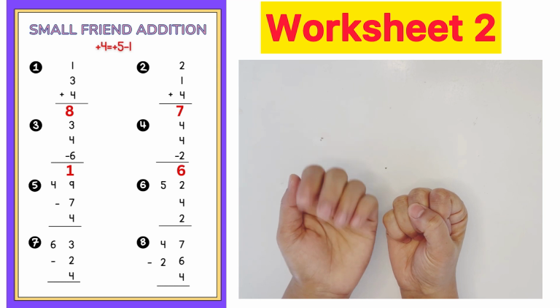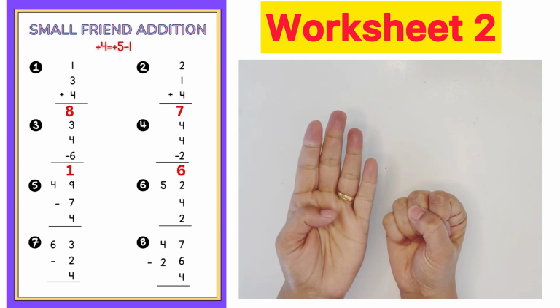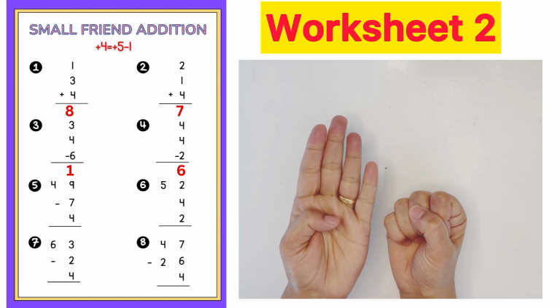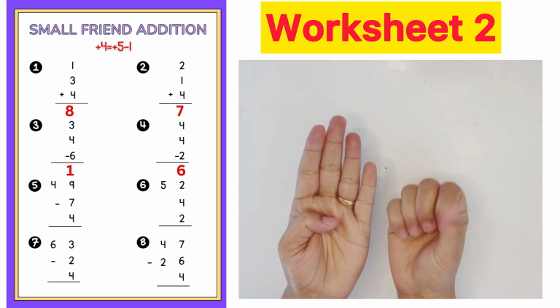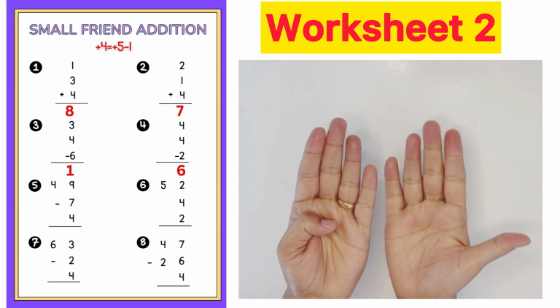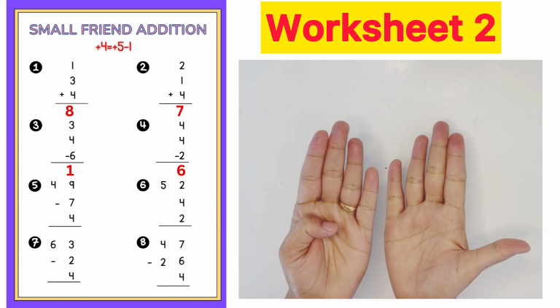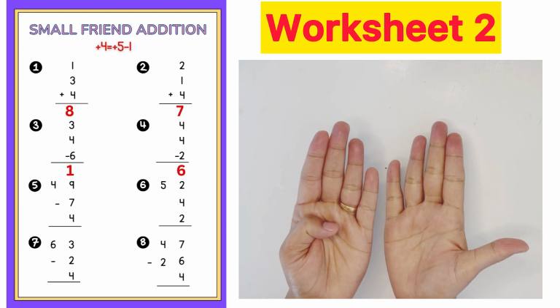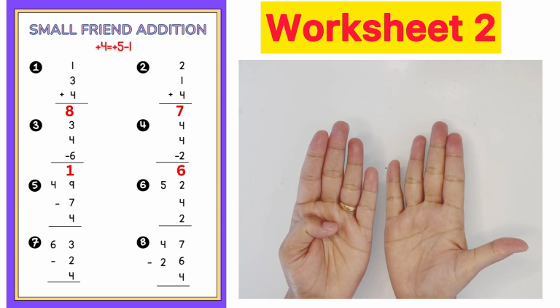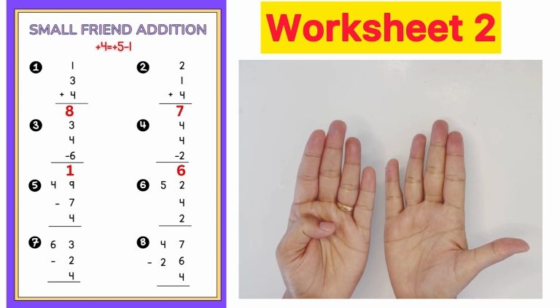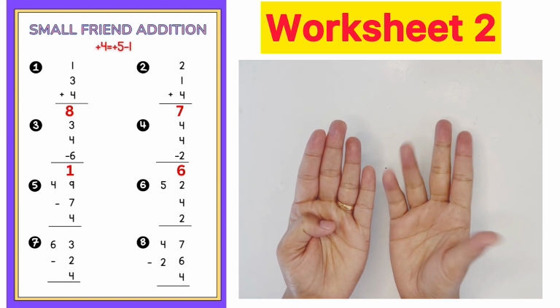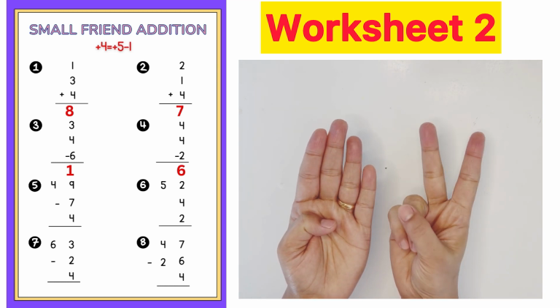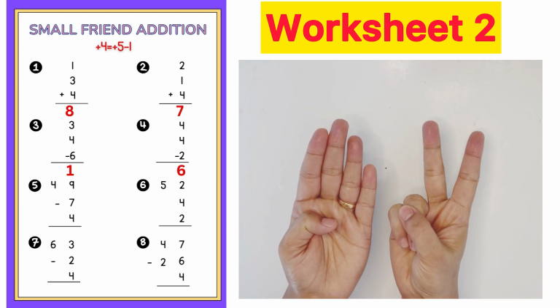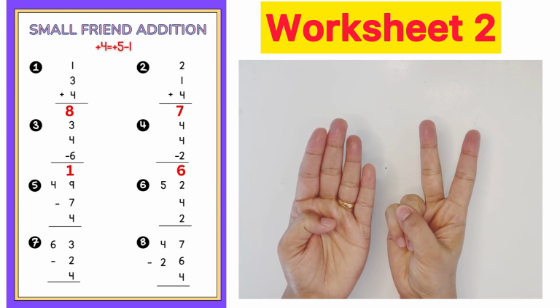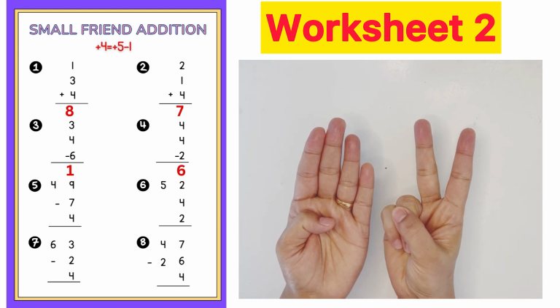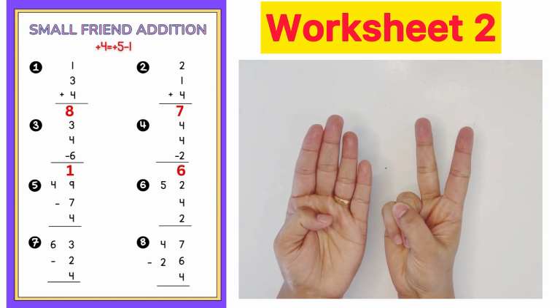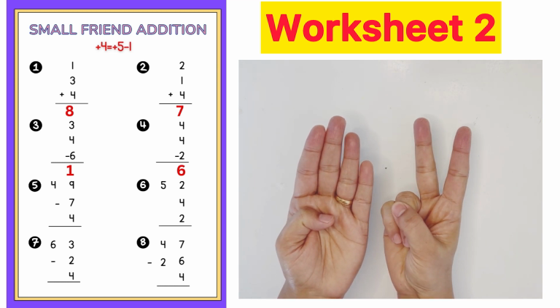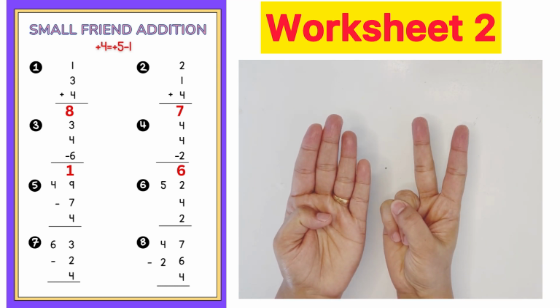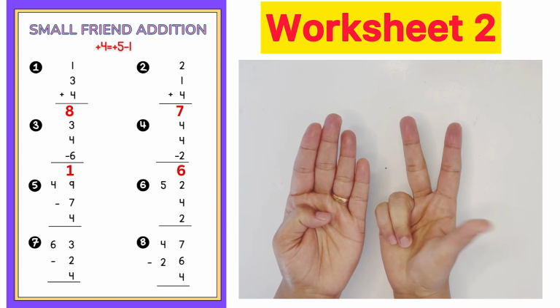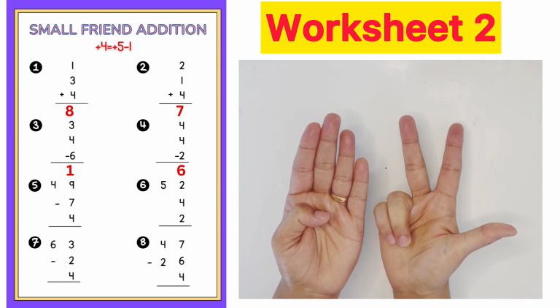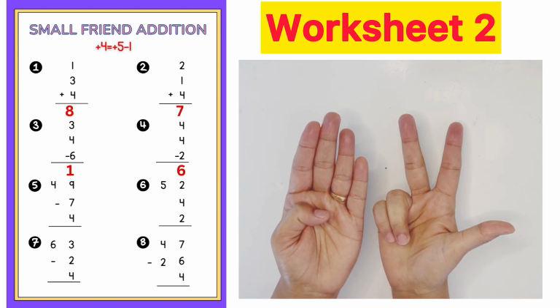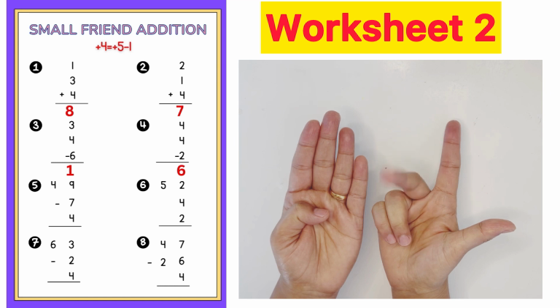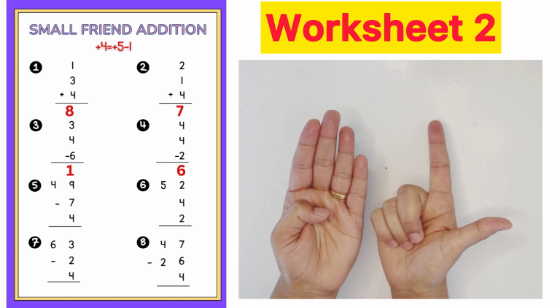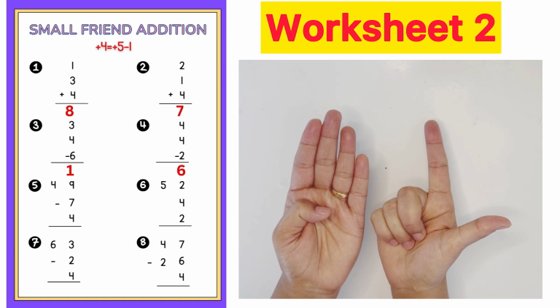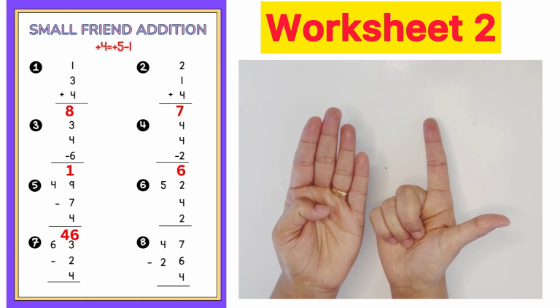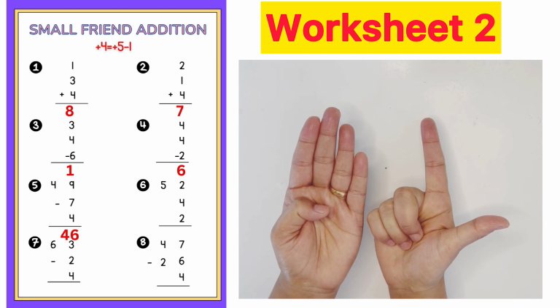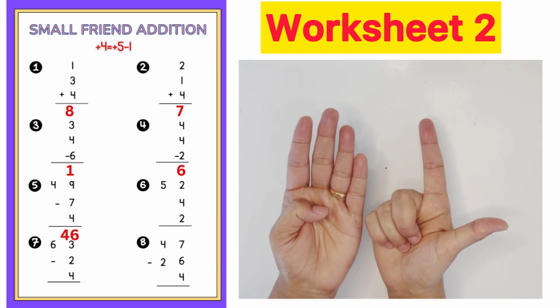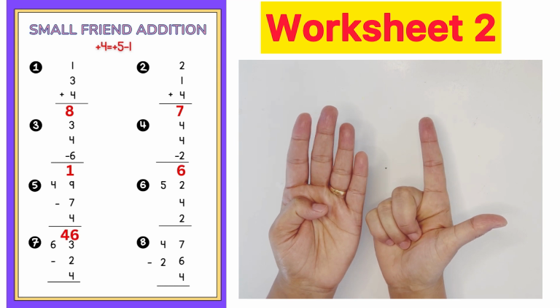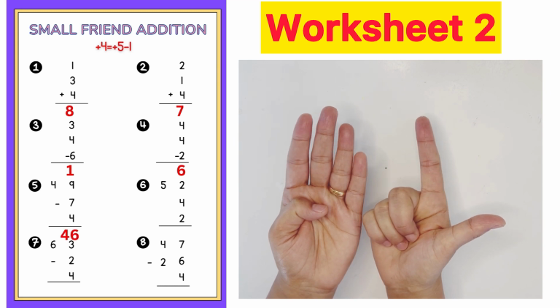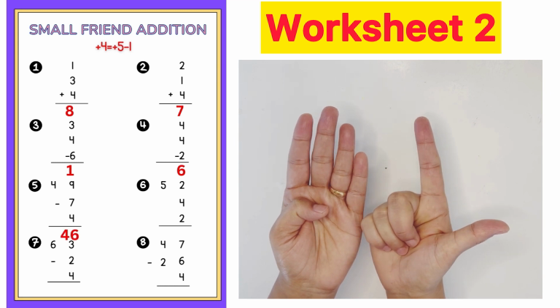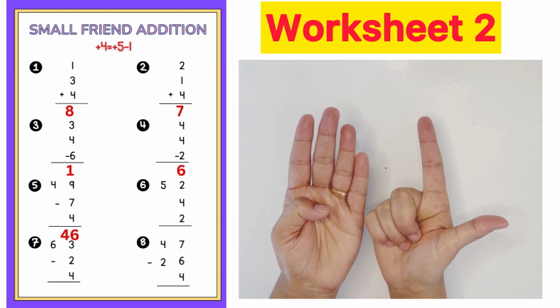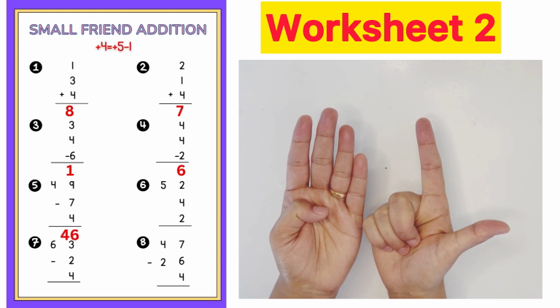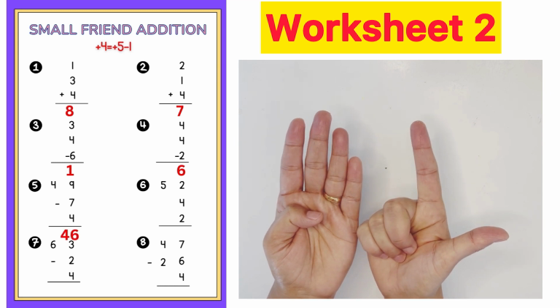Next question: 49 minus 7 plus 4 plus 5 minus 1. Answer is 46.